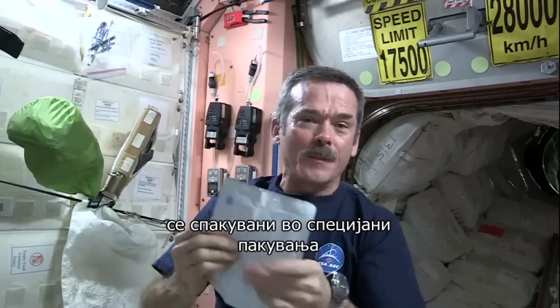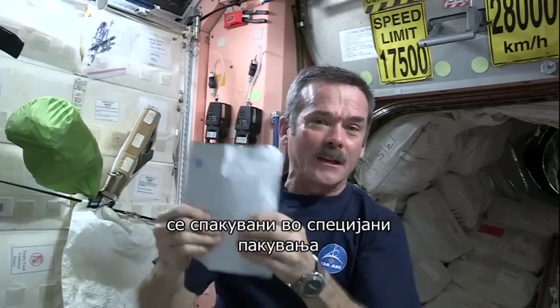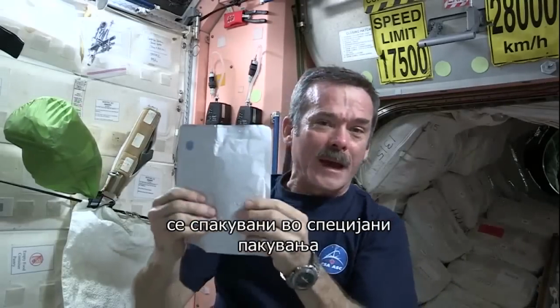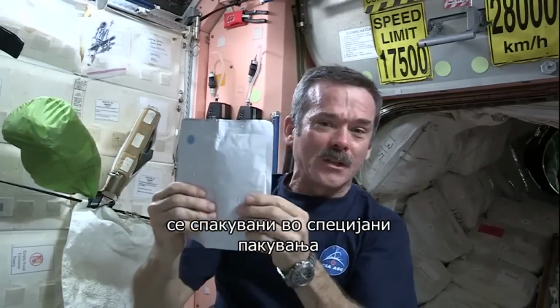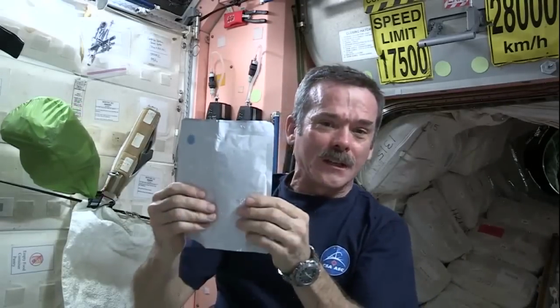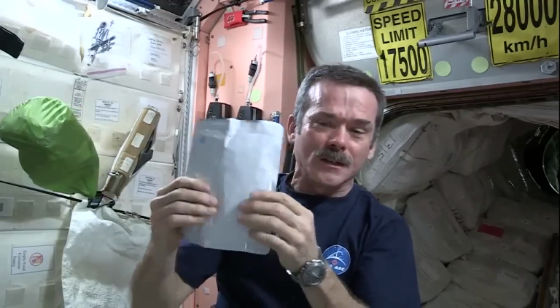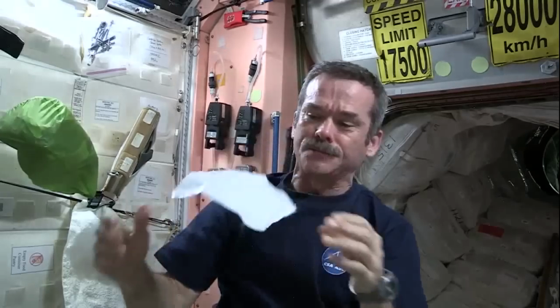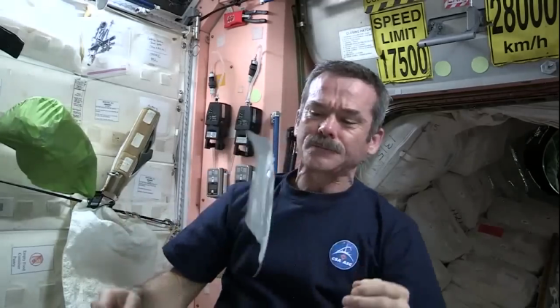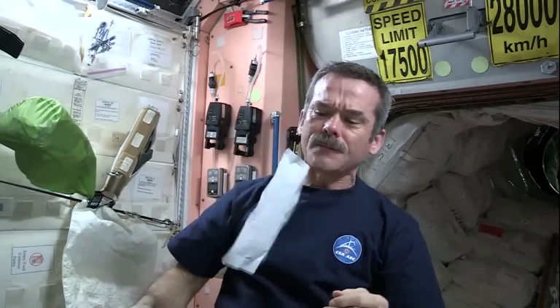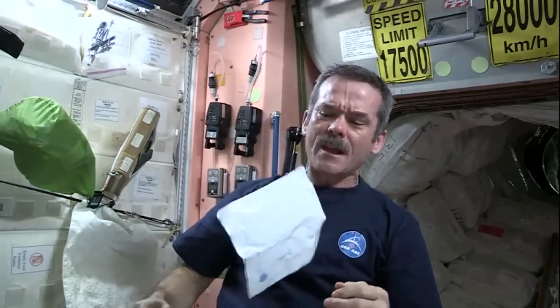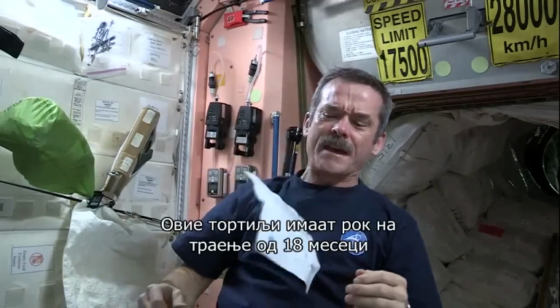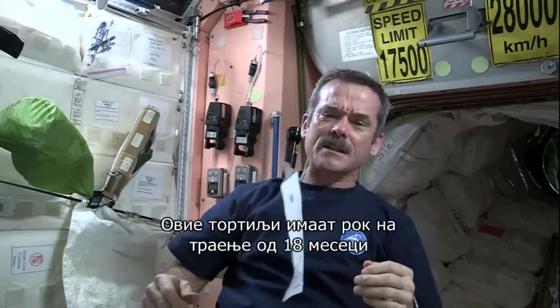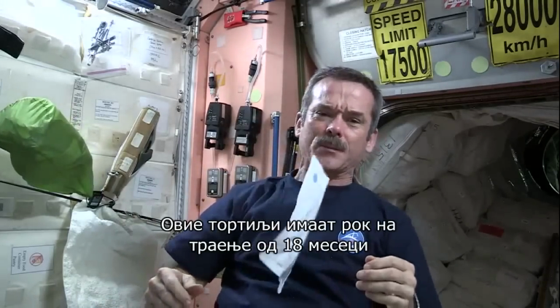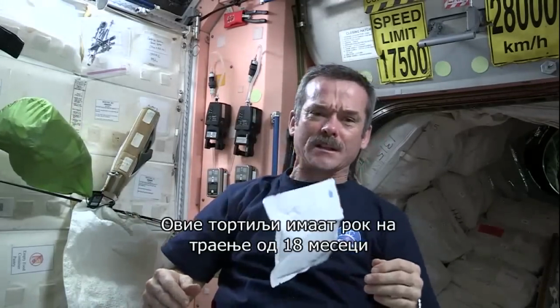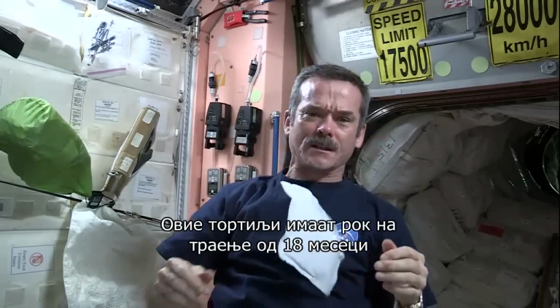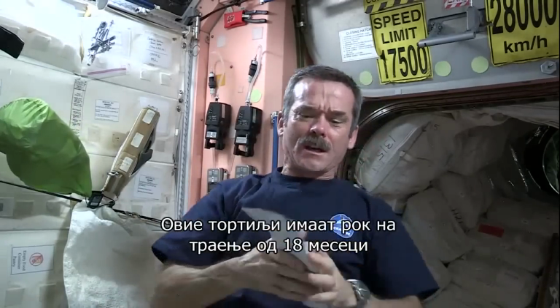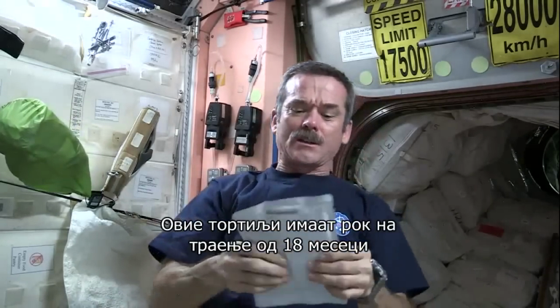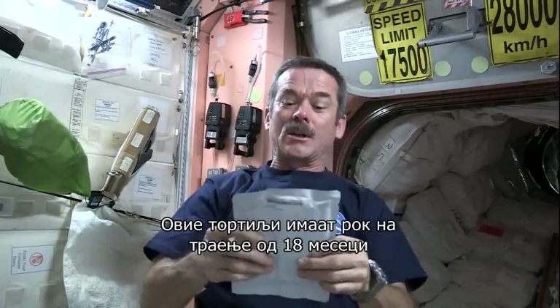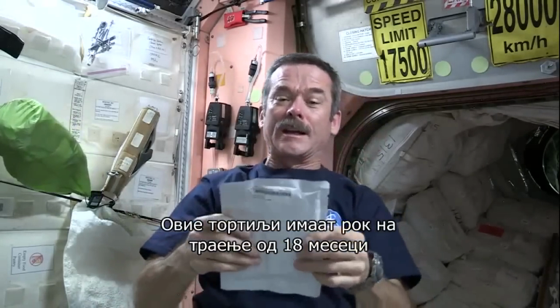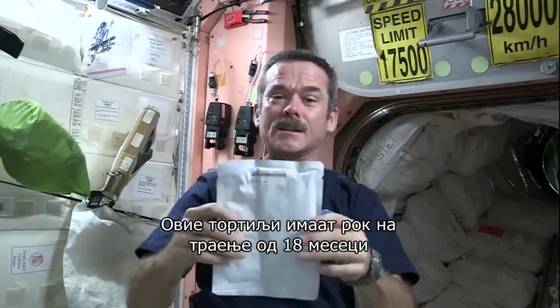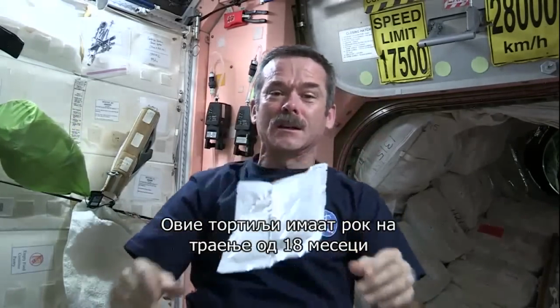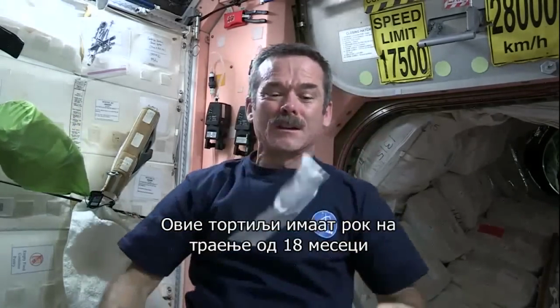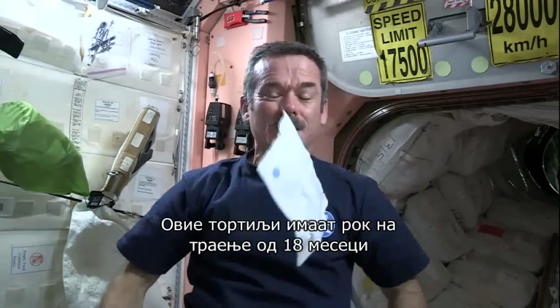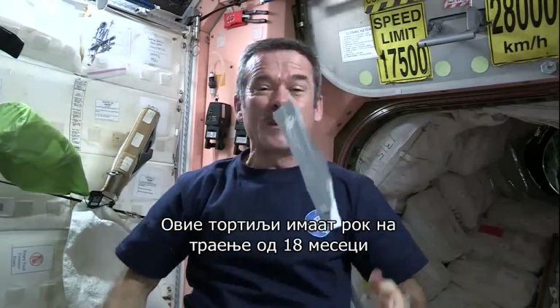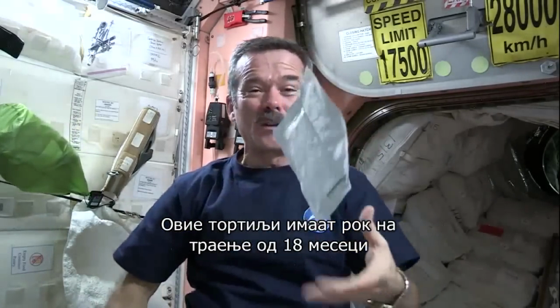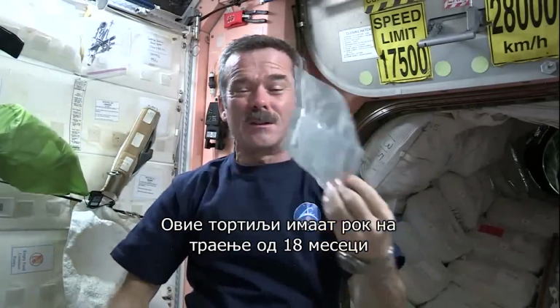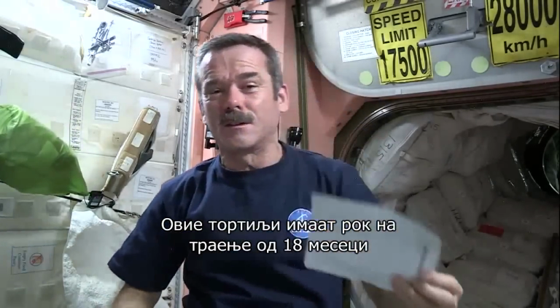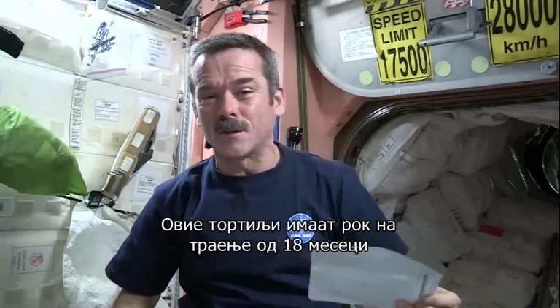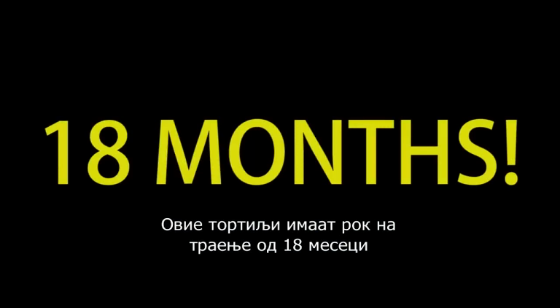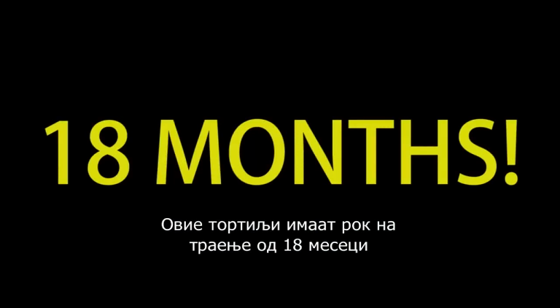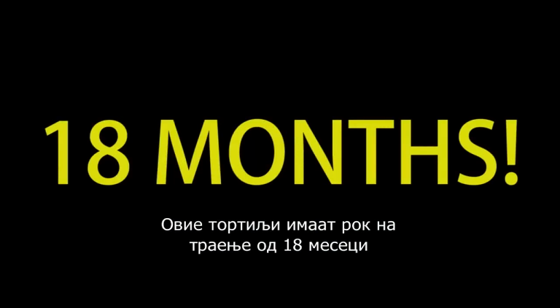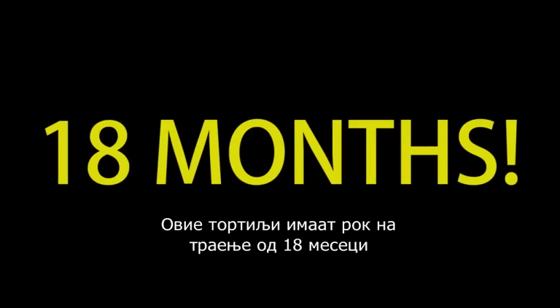They're packaged like this. And thanks to that process, a tortilla like this can be good for 18 months.